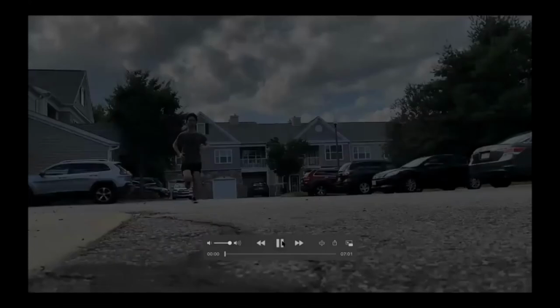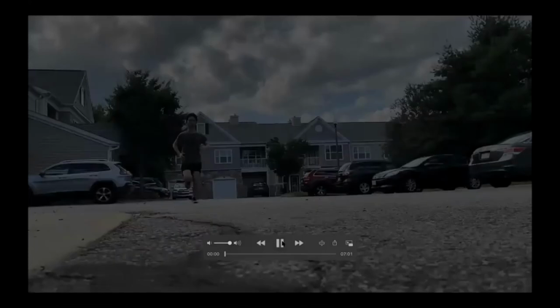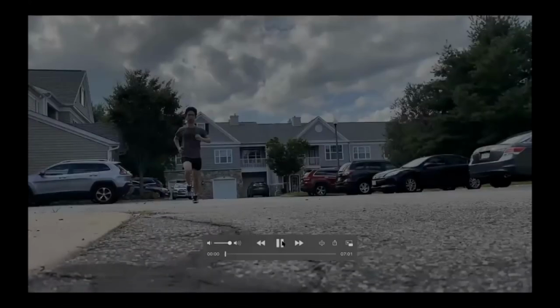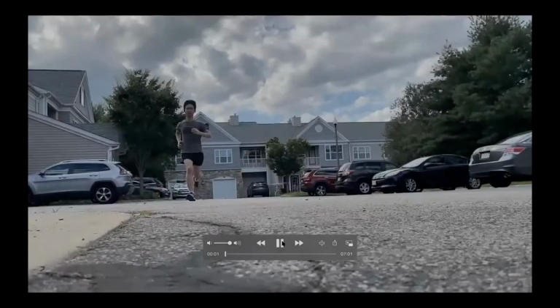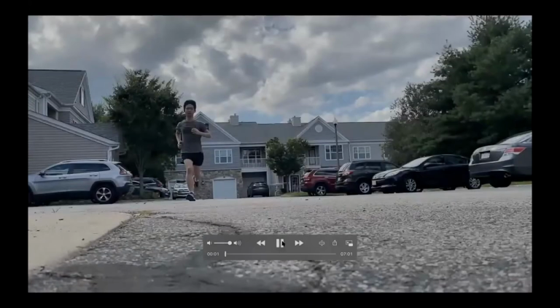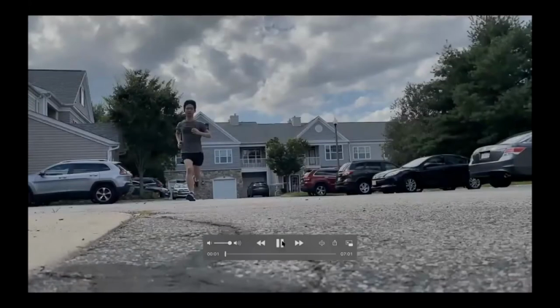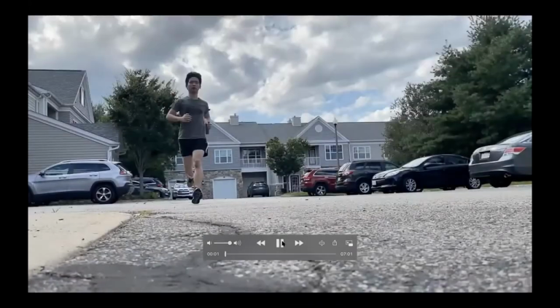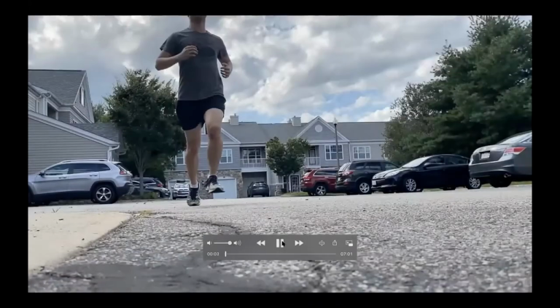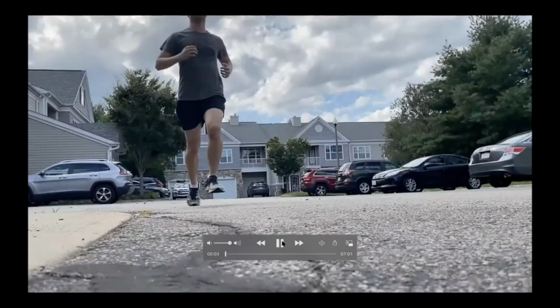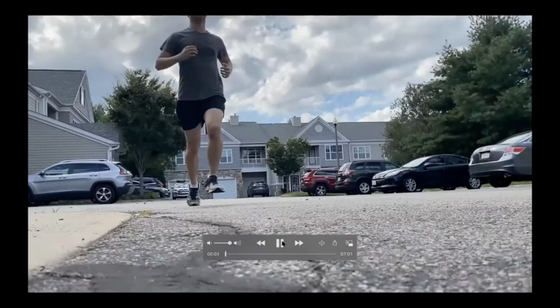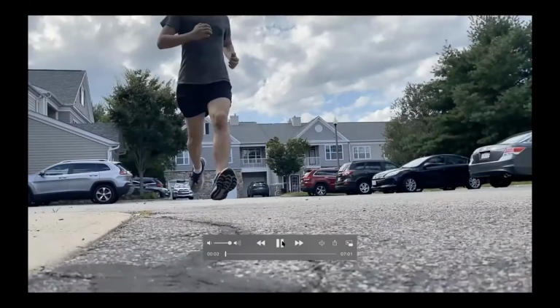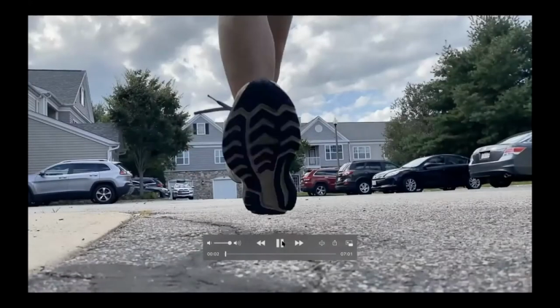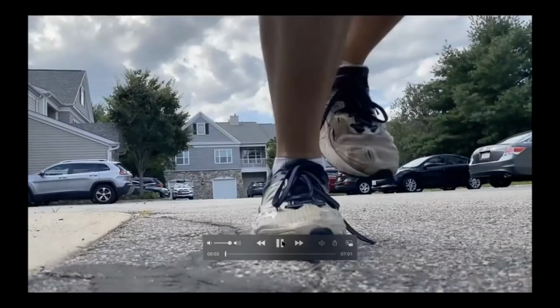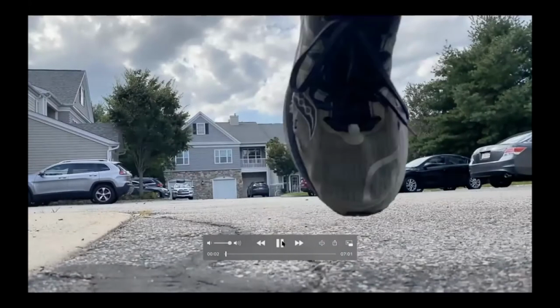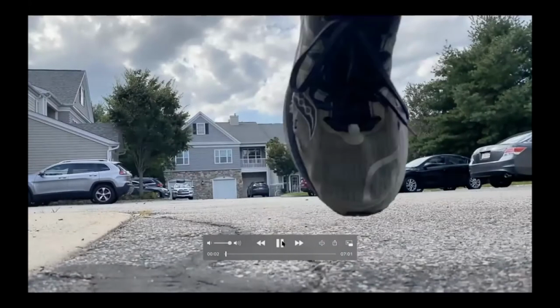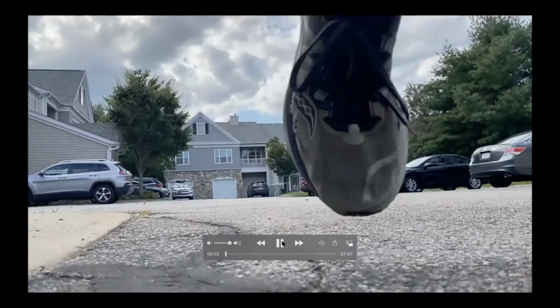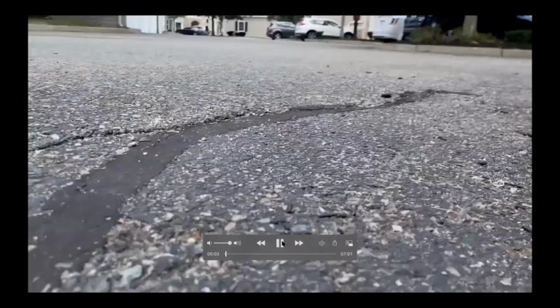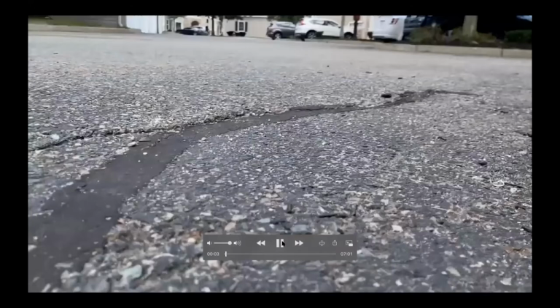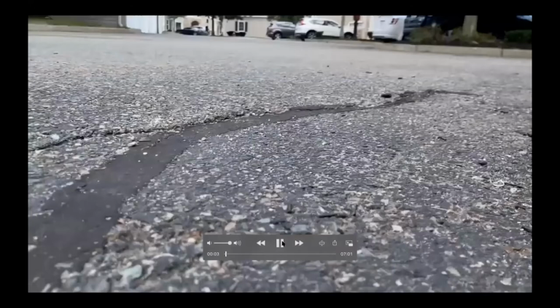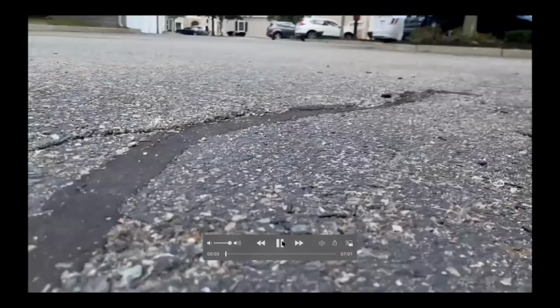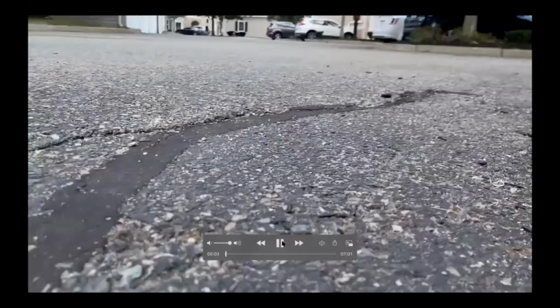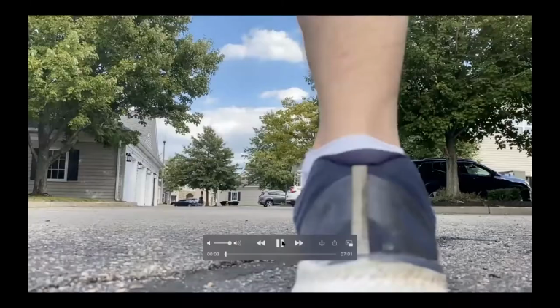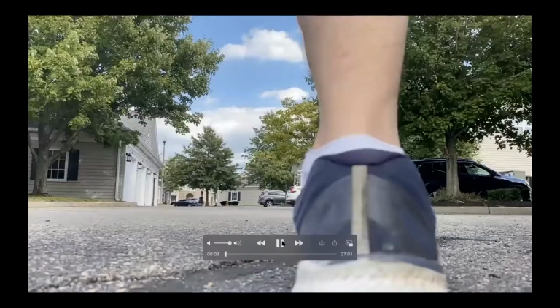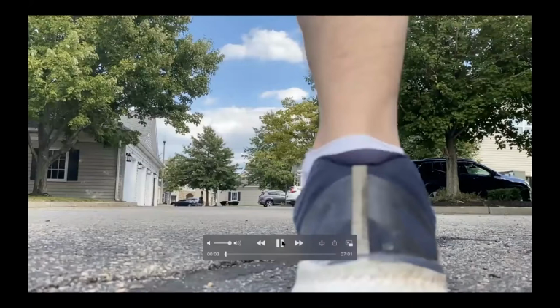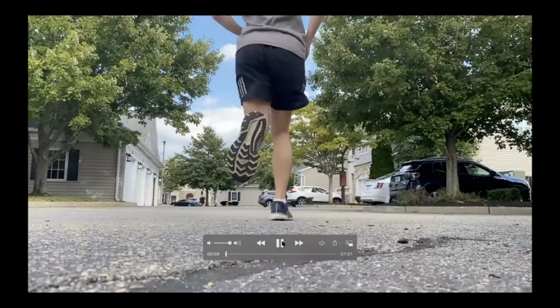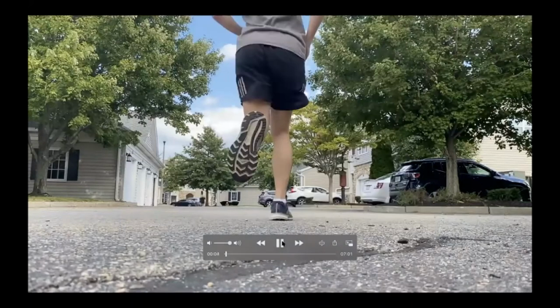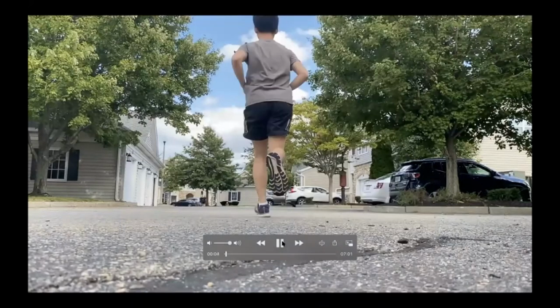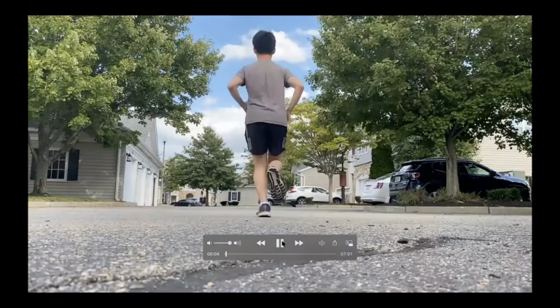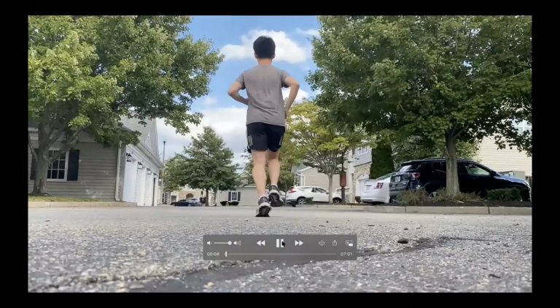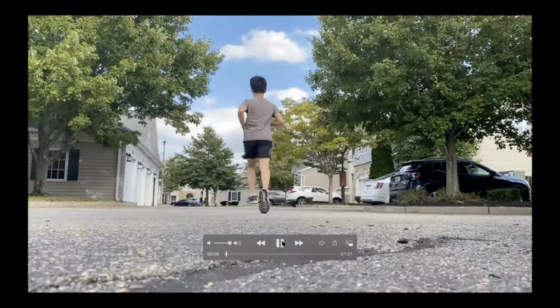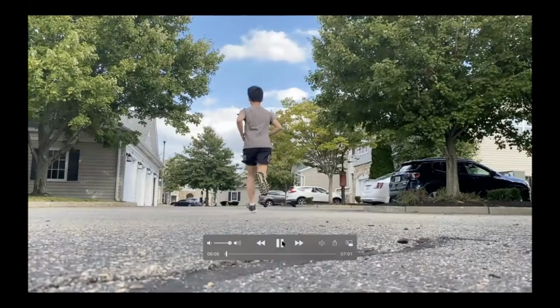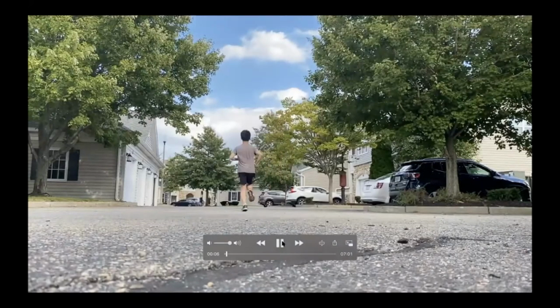Running. The simplest, and some including me would argue, the best sport.